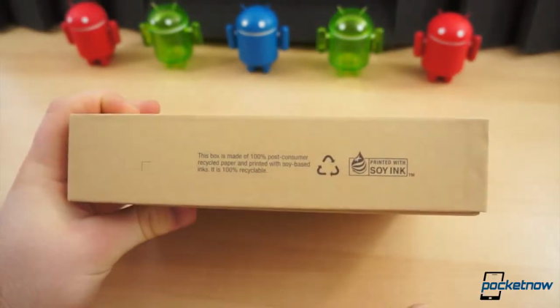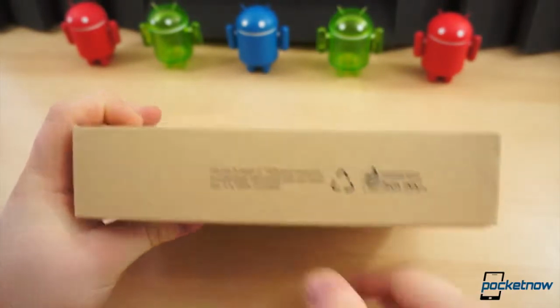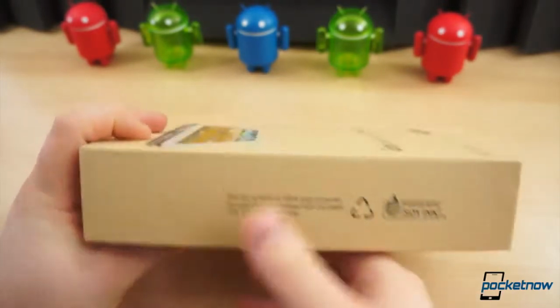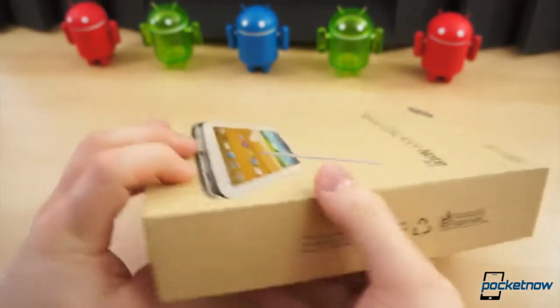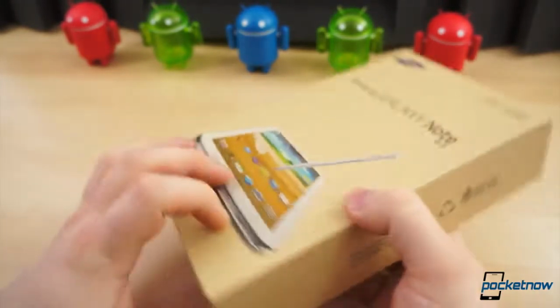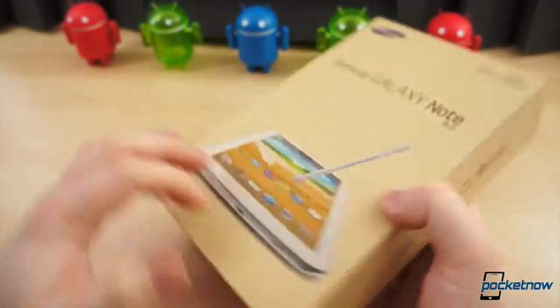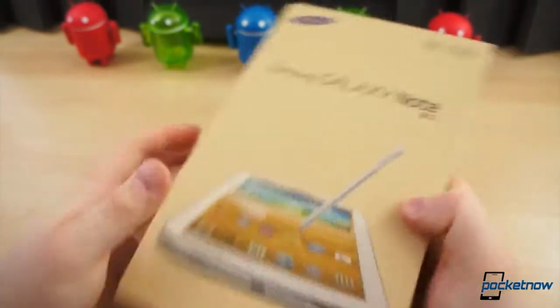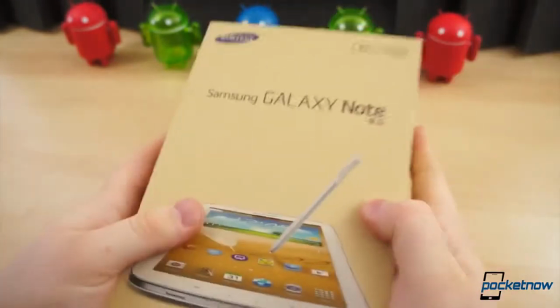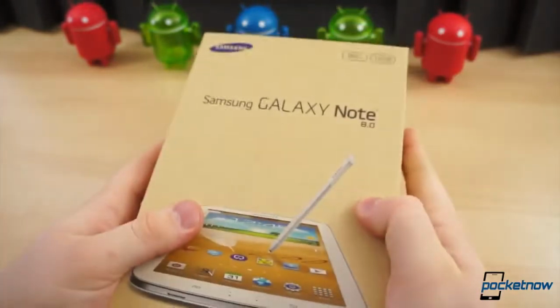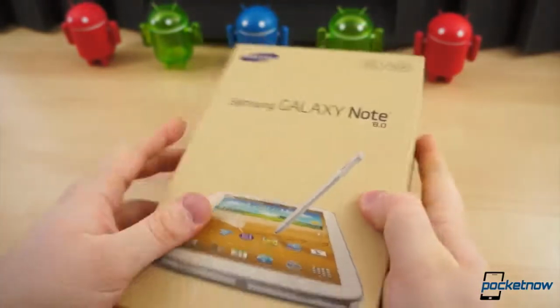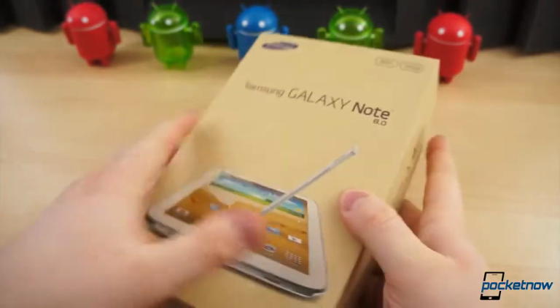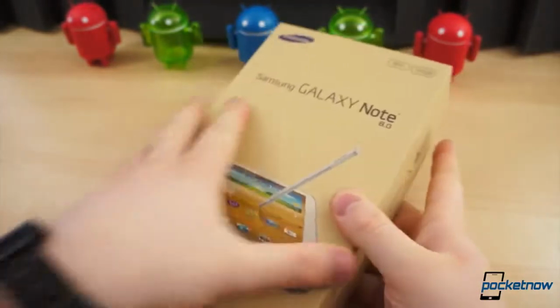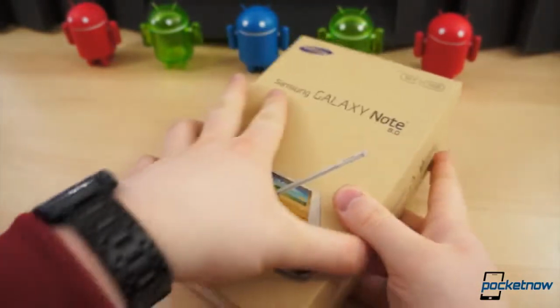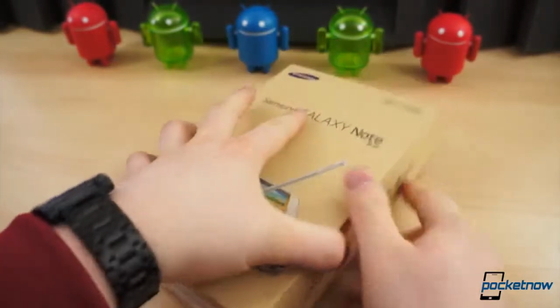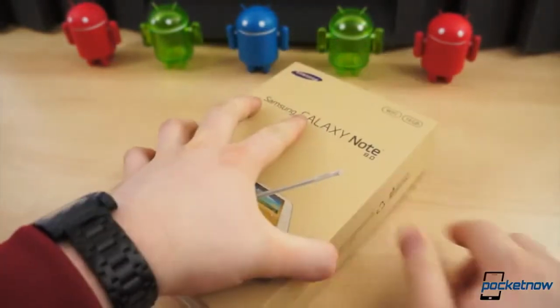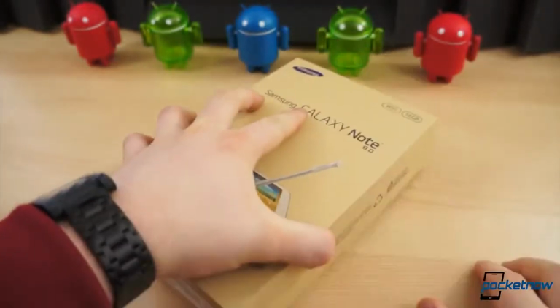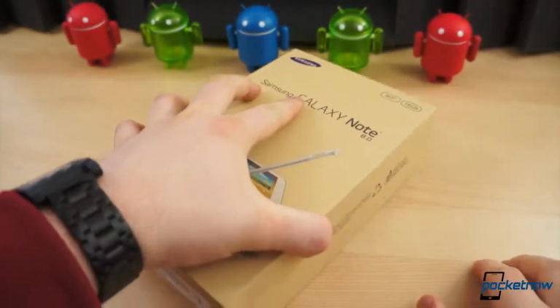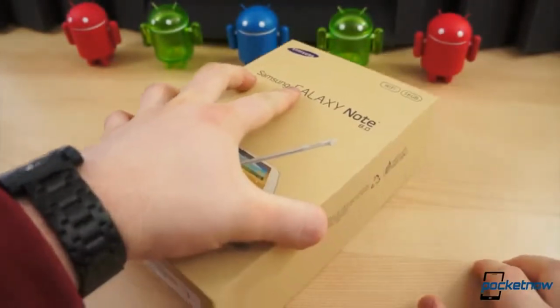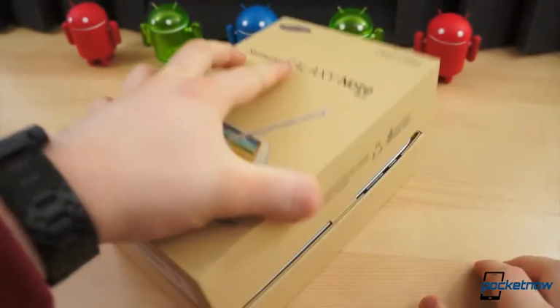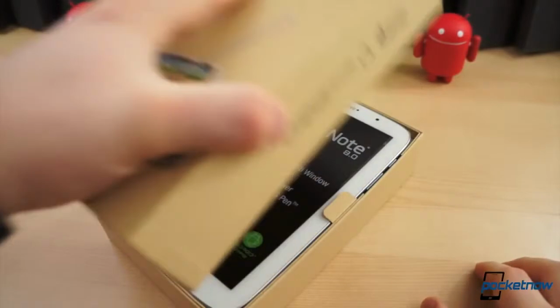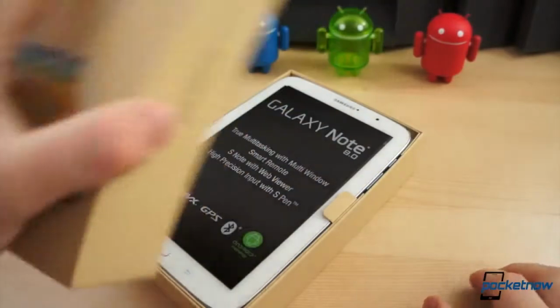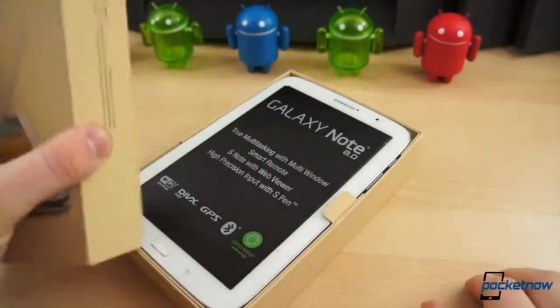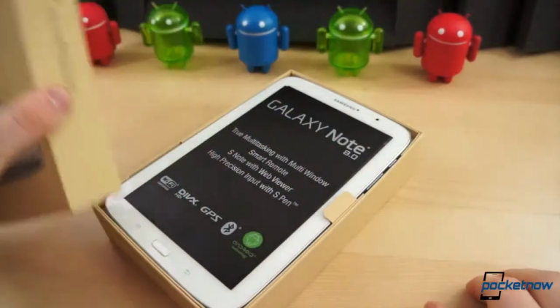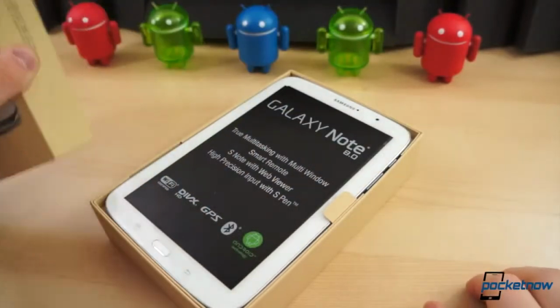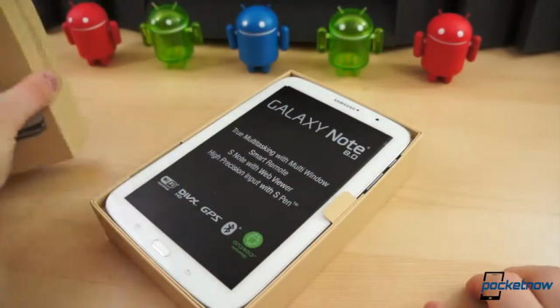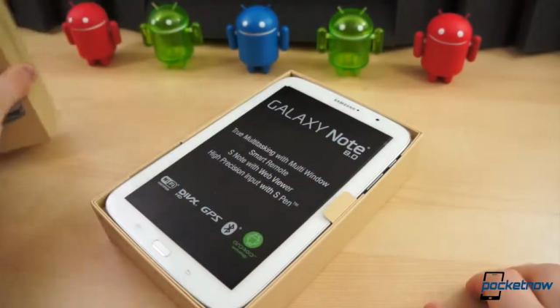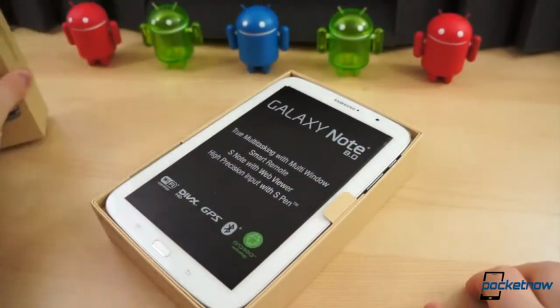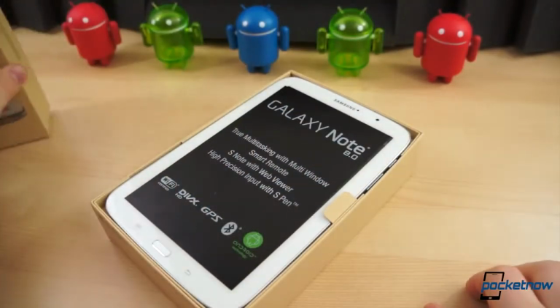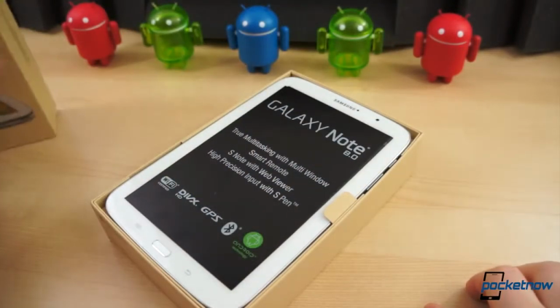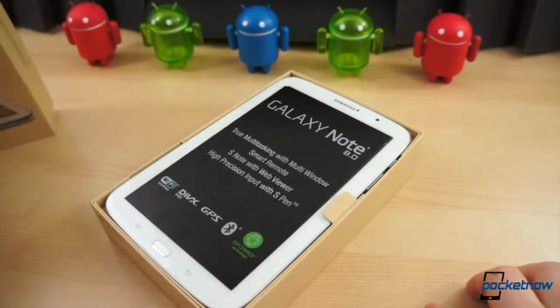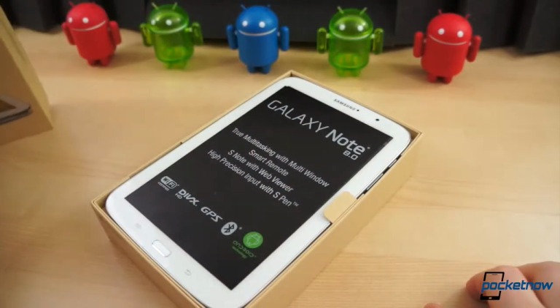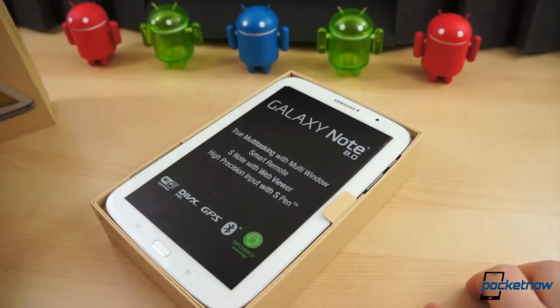Printed with soy ink. Without any further ado, let's get inside the box and see what this thing is all about.